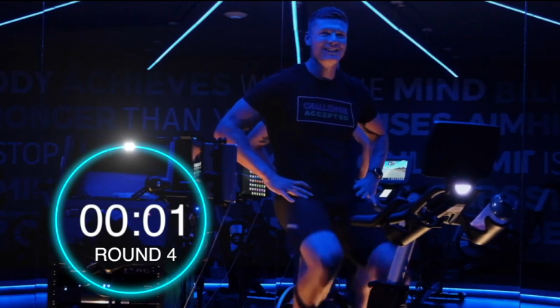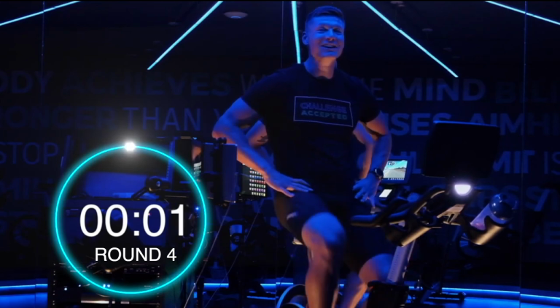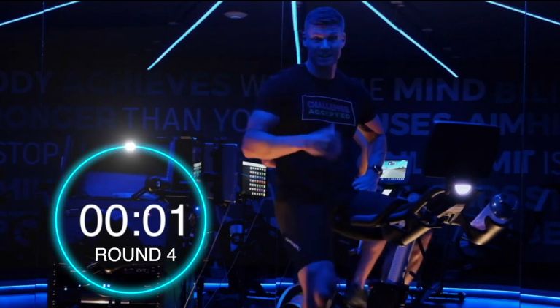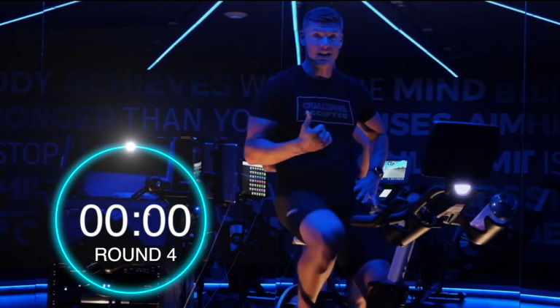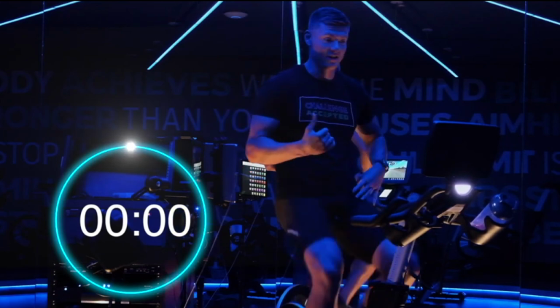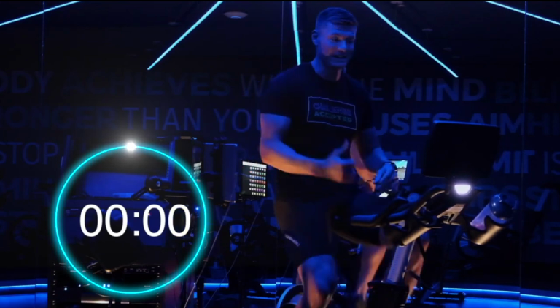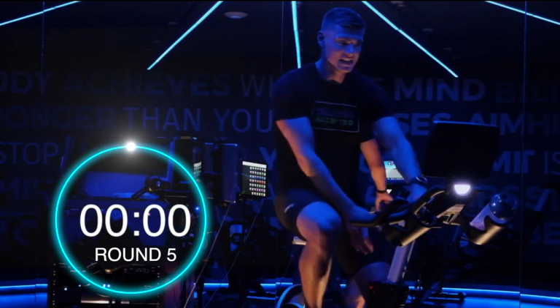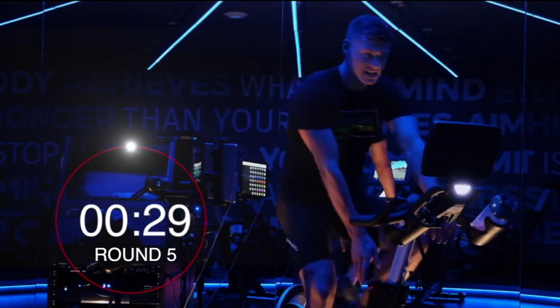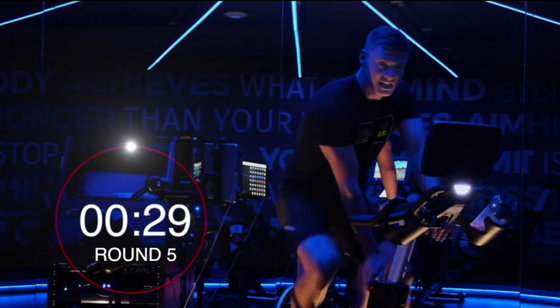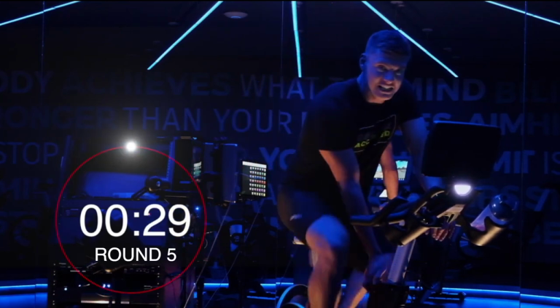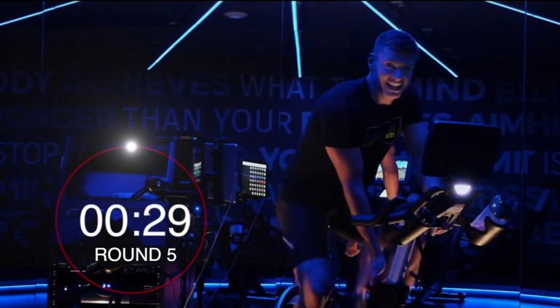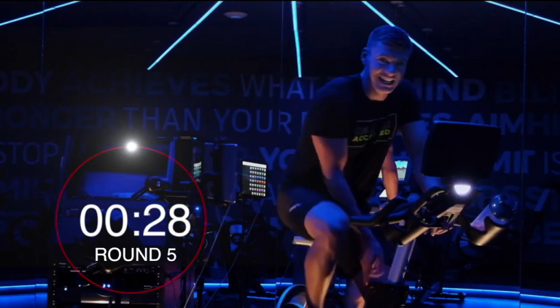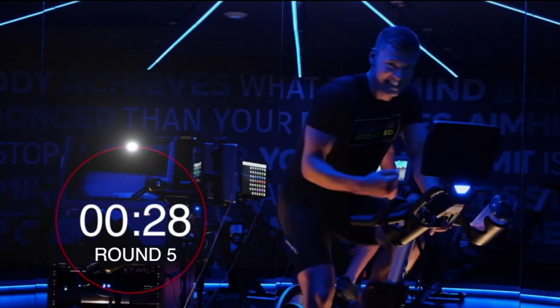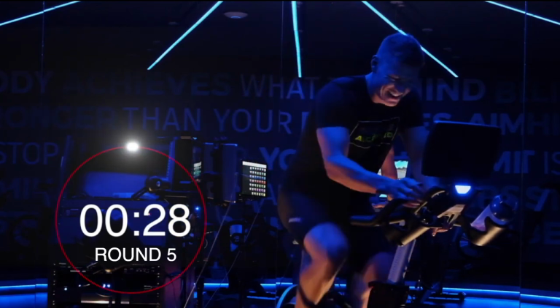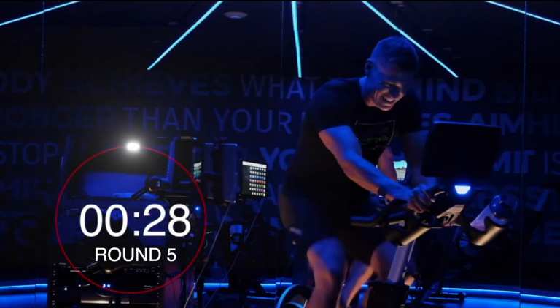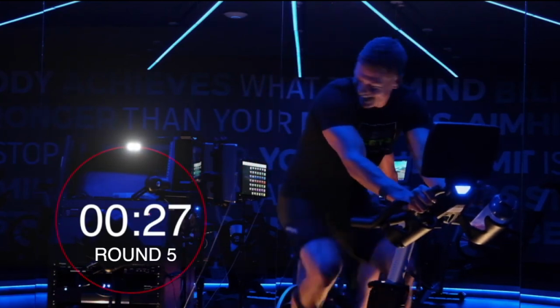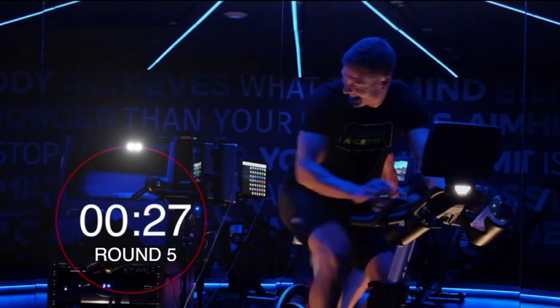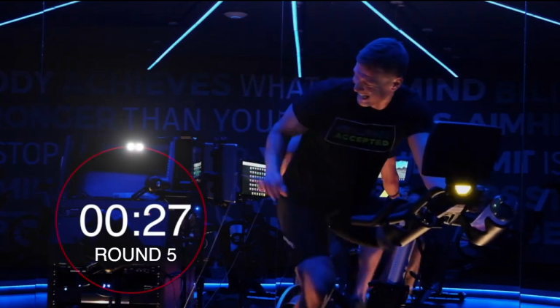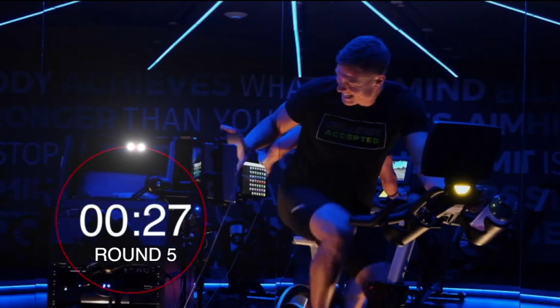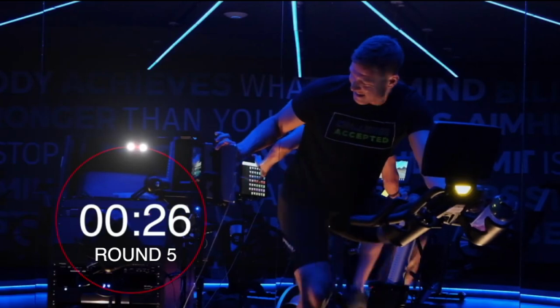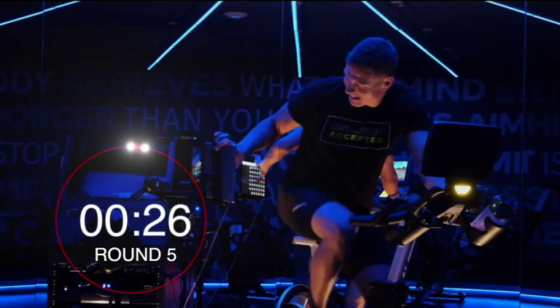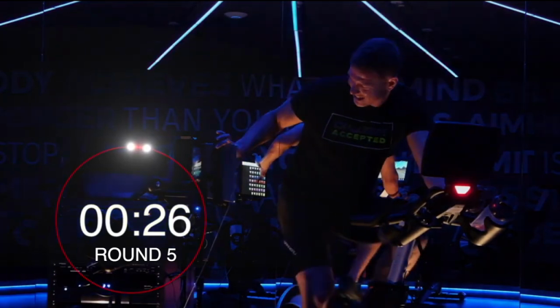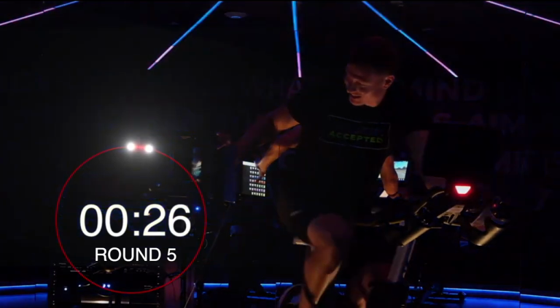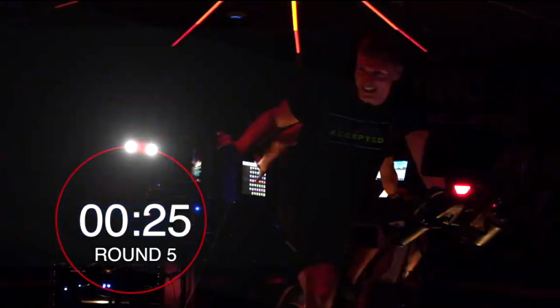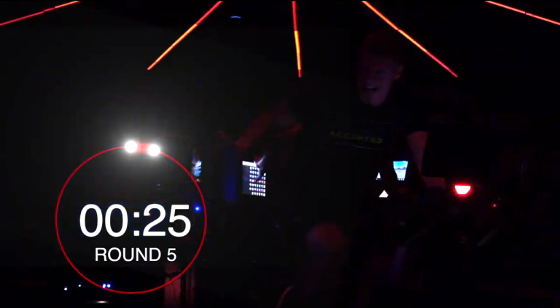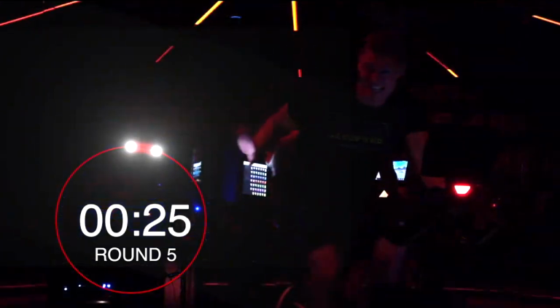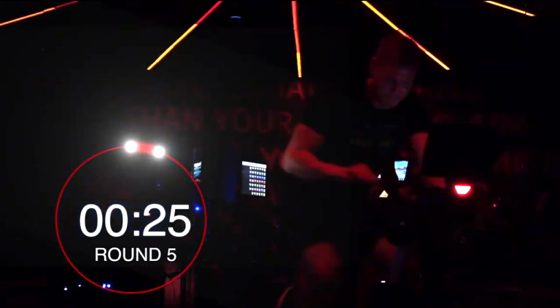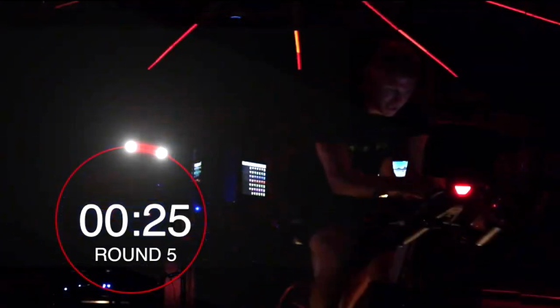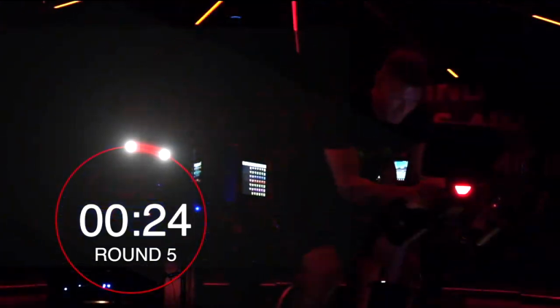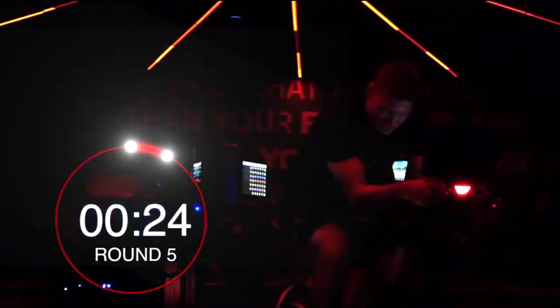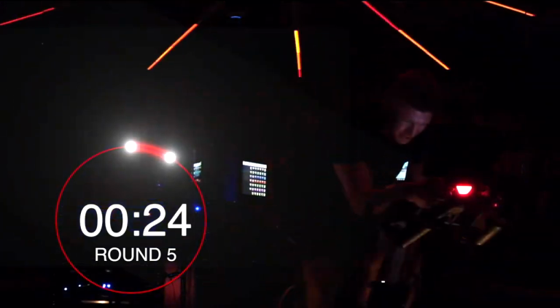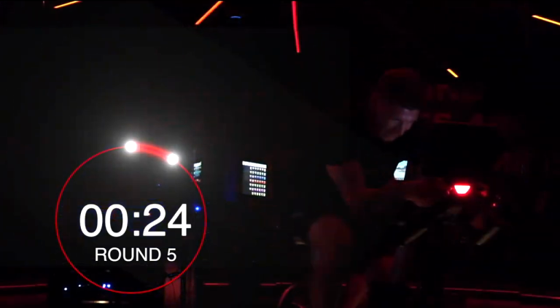We're going into 5, aren't we? Let's hit it. Red zone's on guys — let's push it, push it, push it. Can you keep that speed that you started round one with? That's the target.